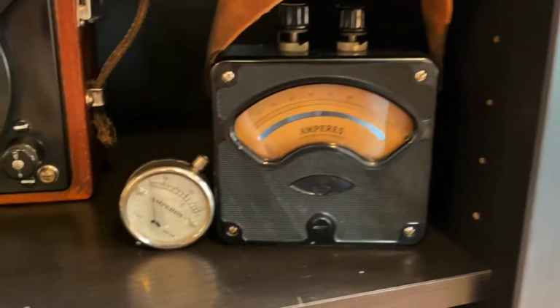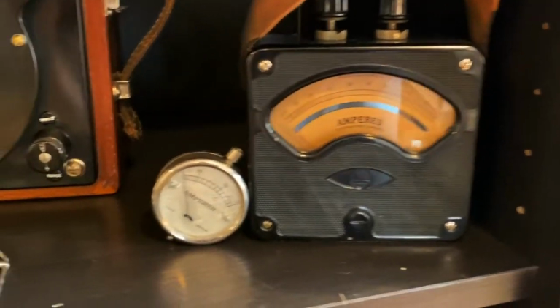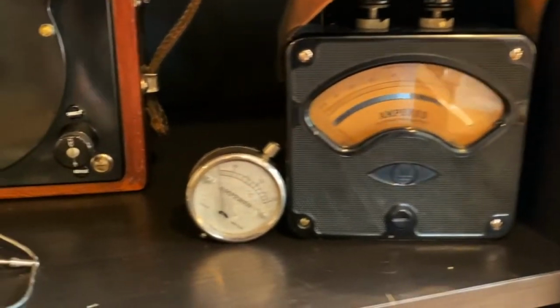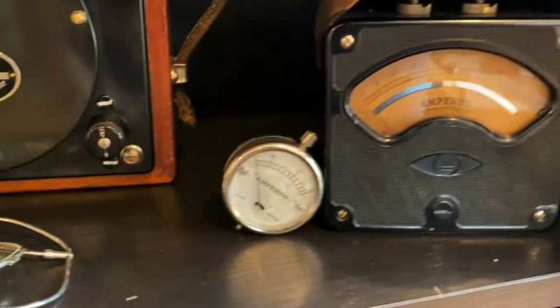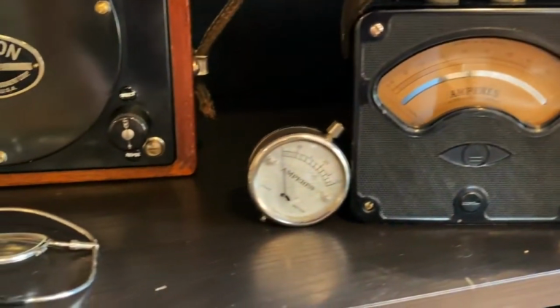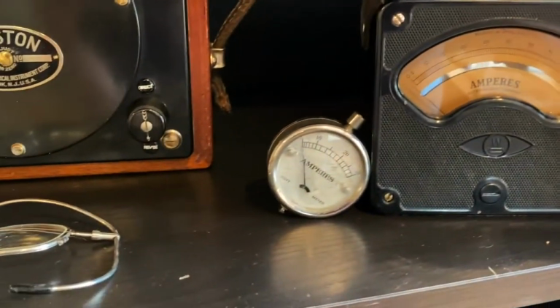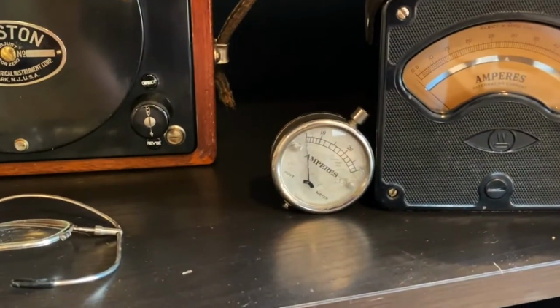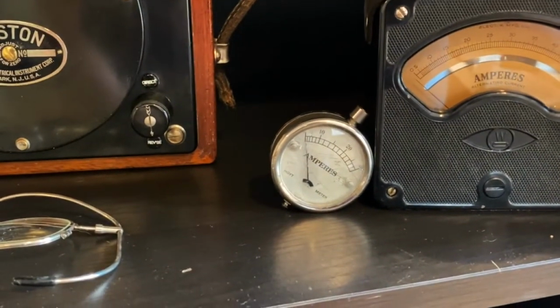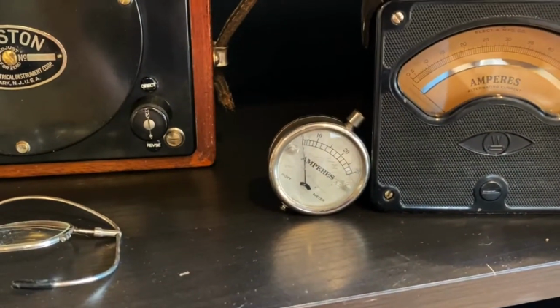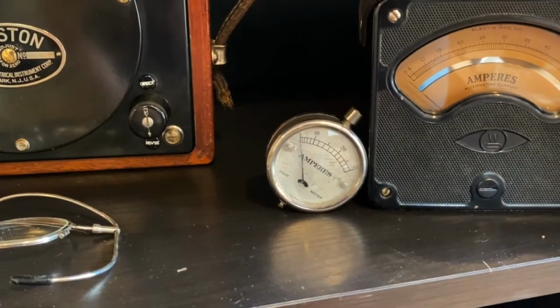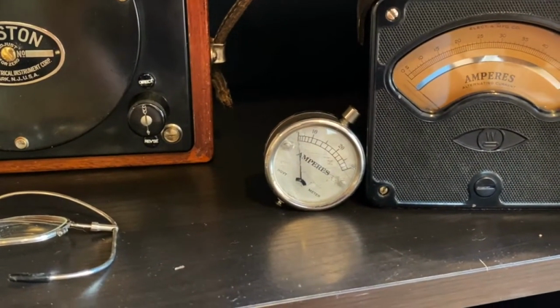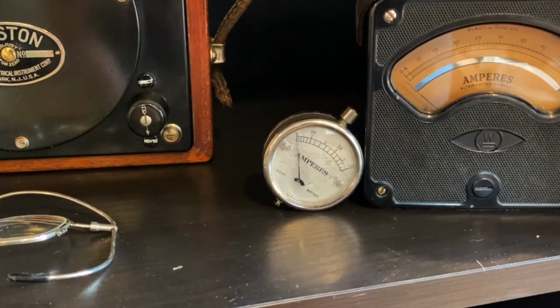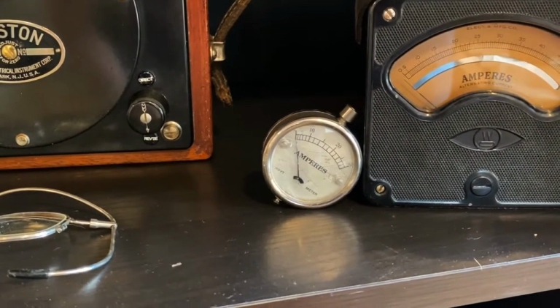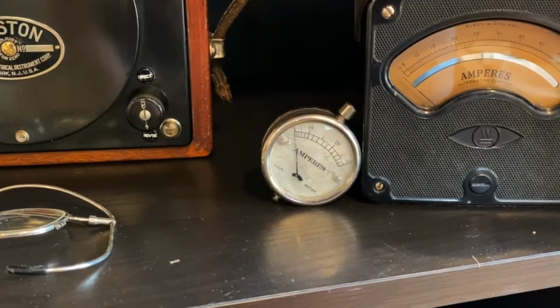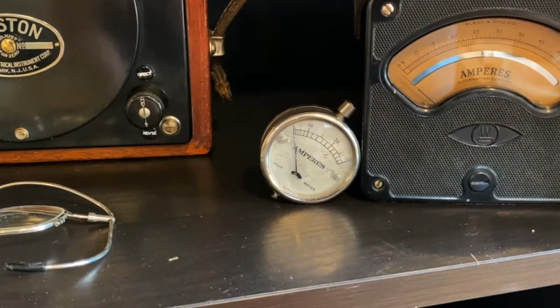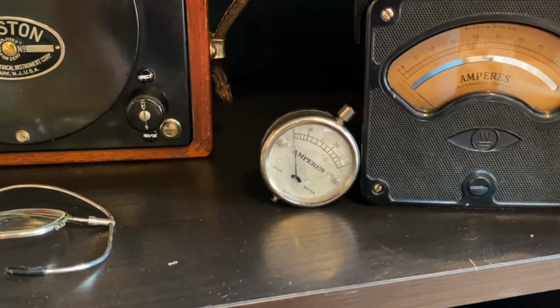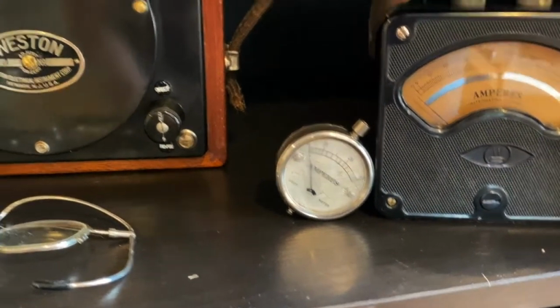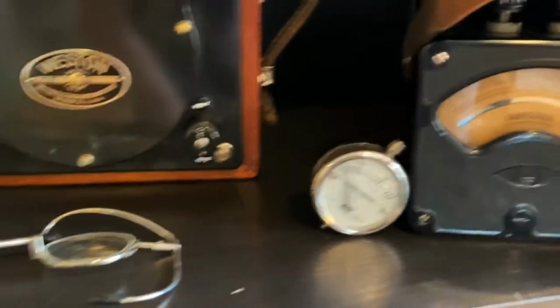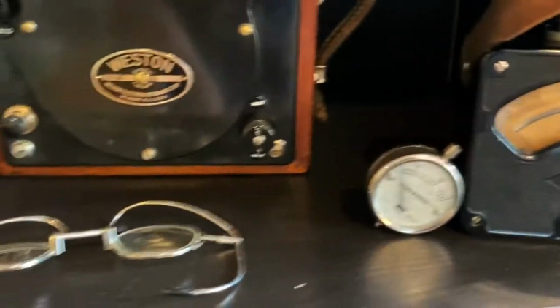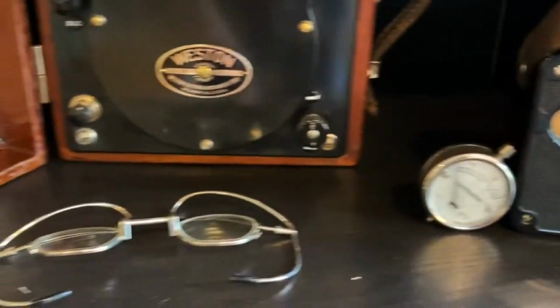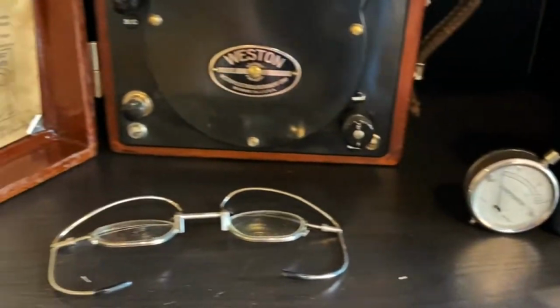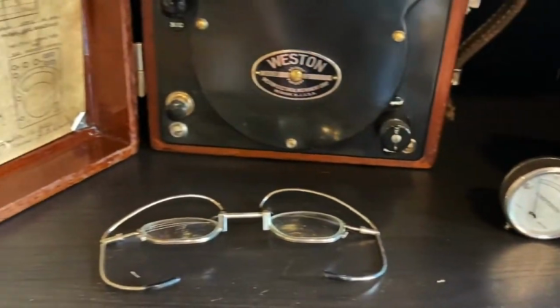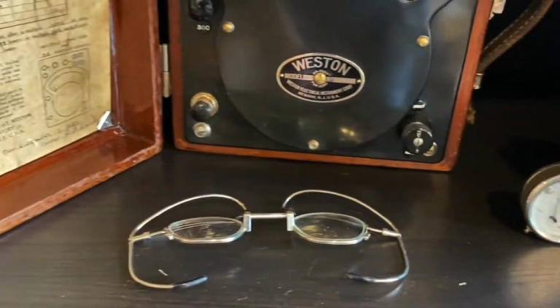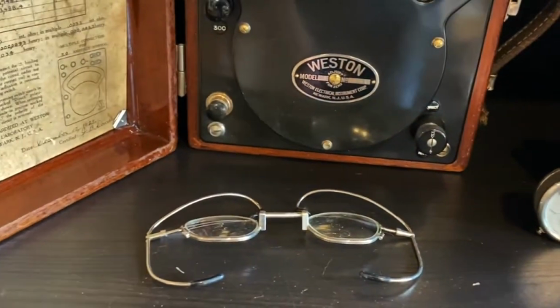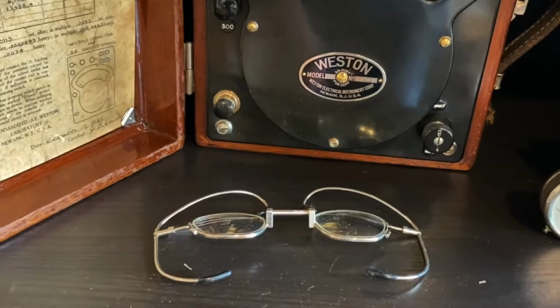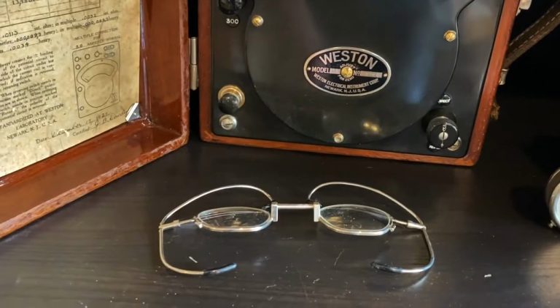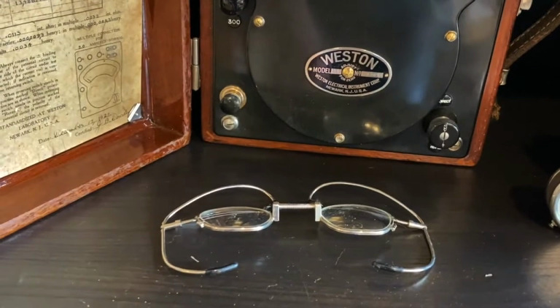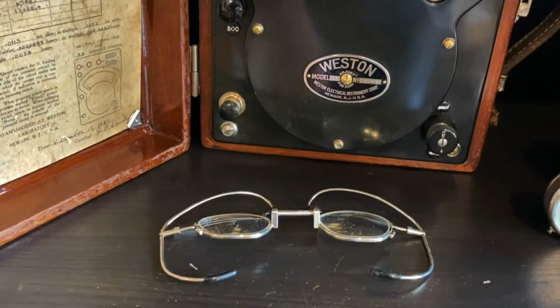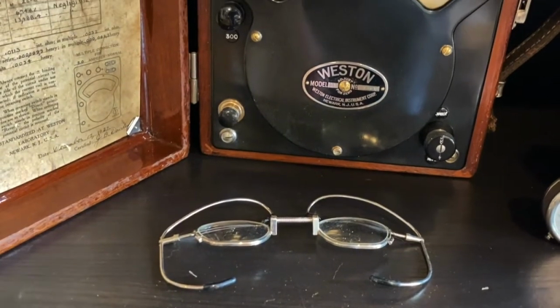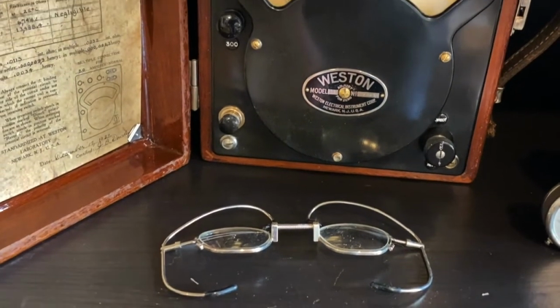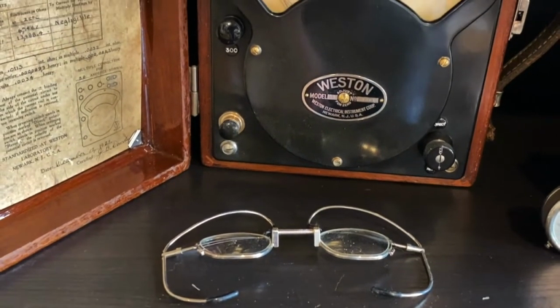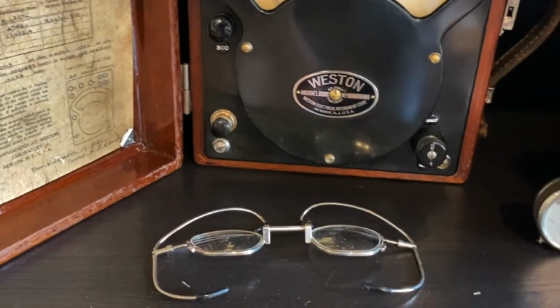And that tiny little thing is also an ammeter. Weird glasses that I haven't figured out yet.